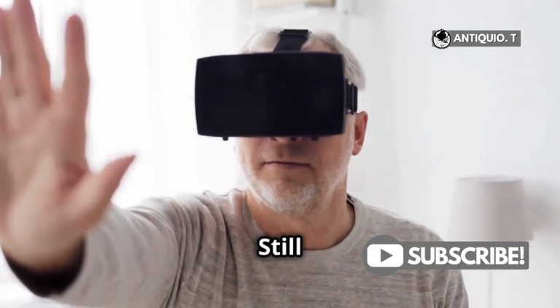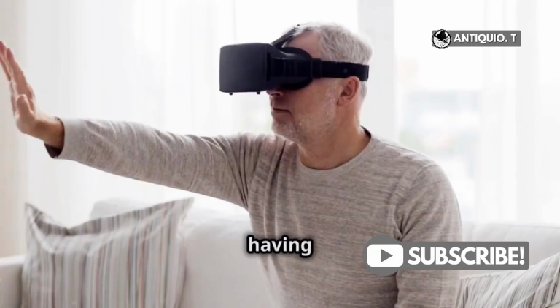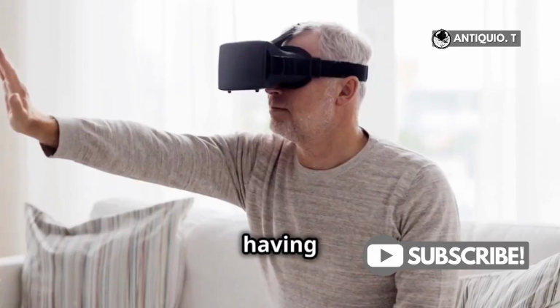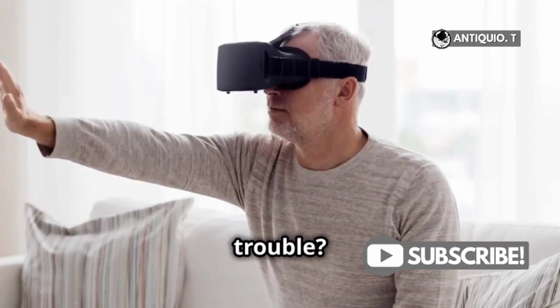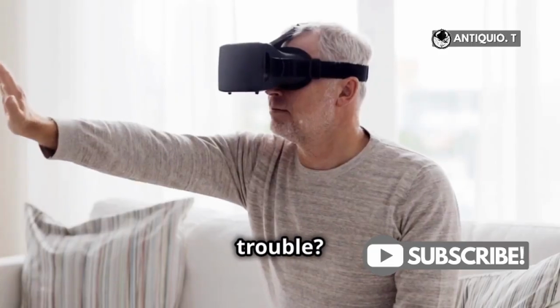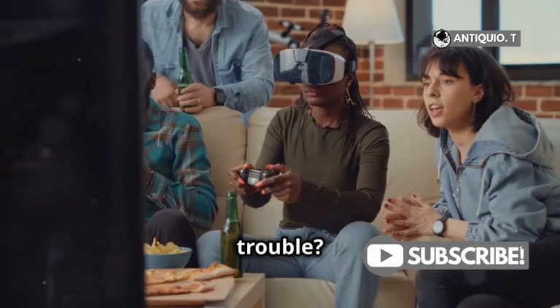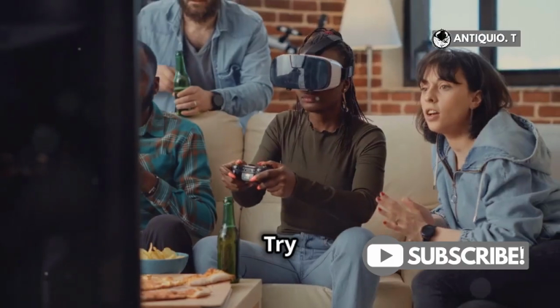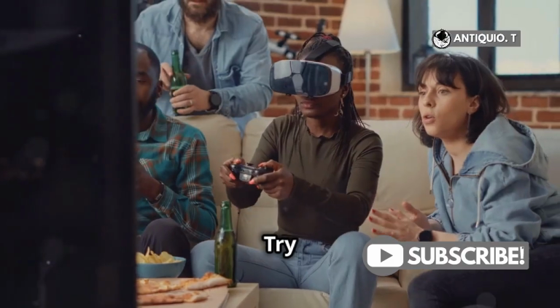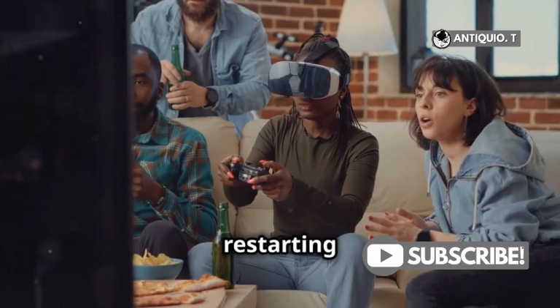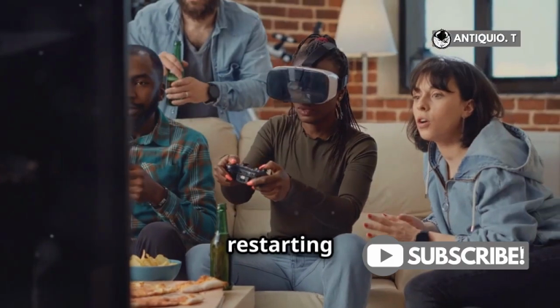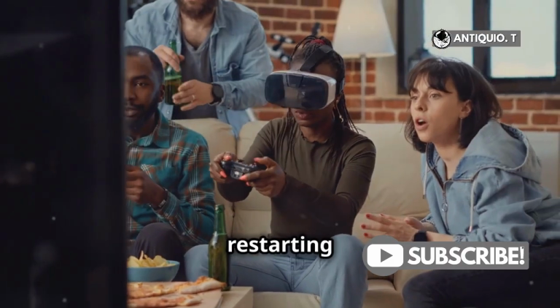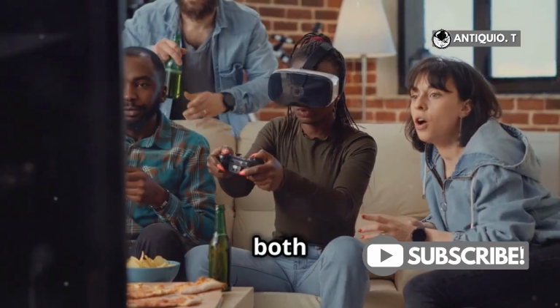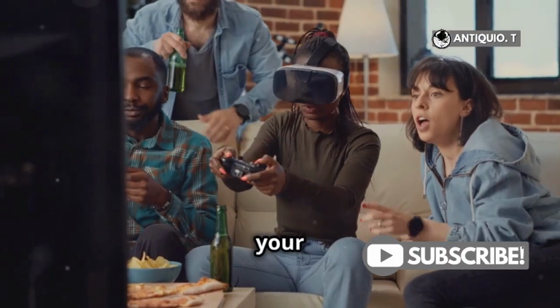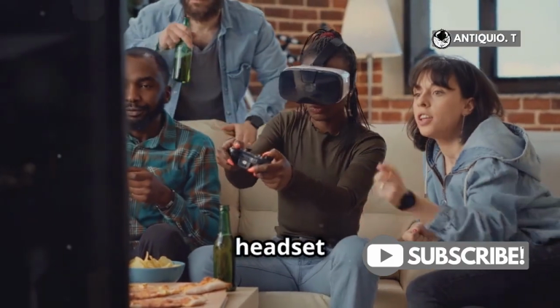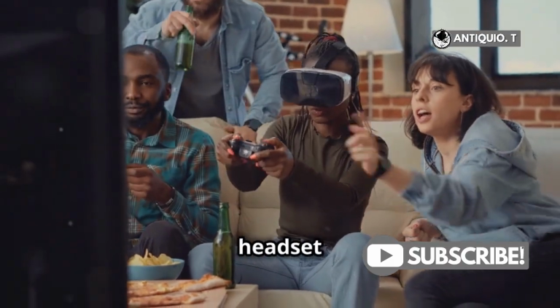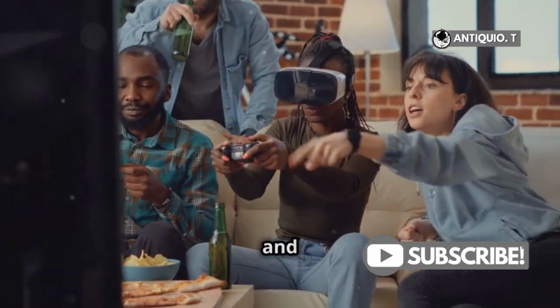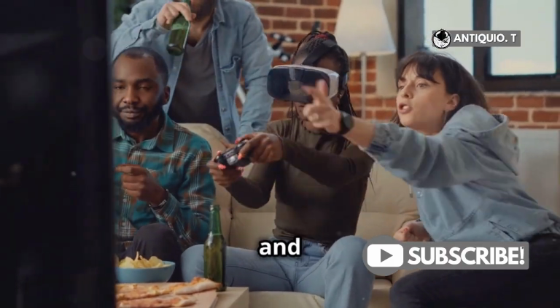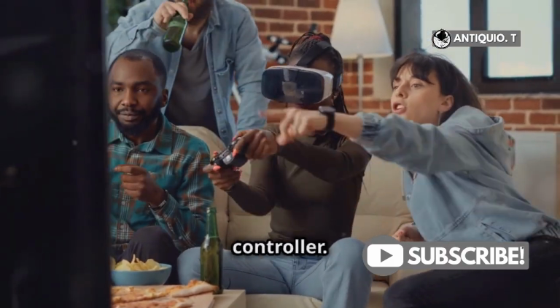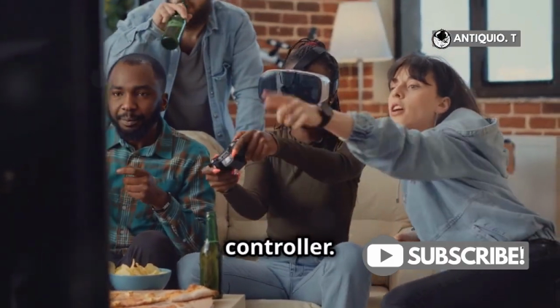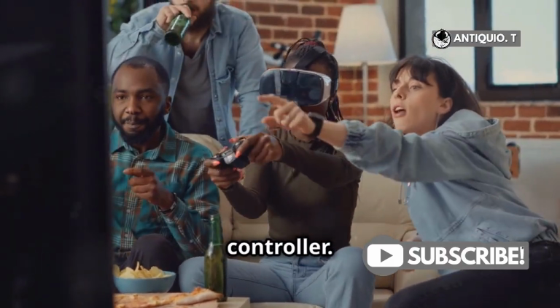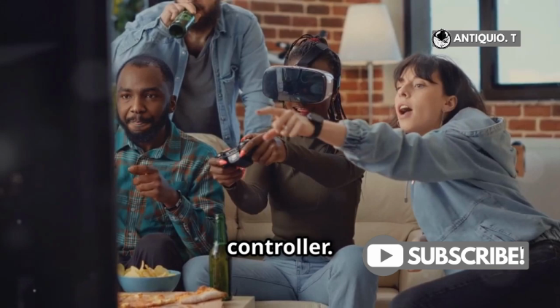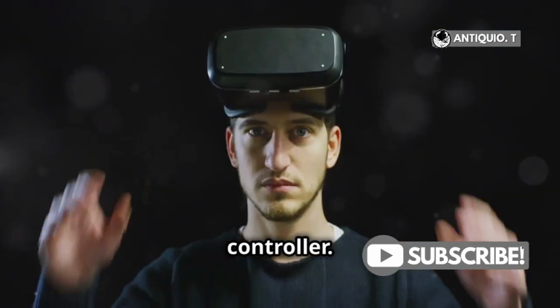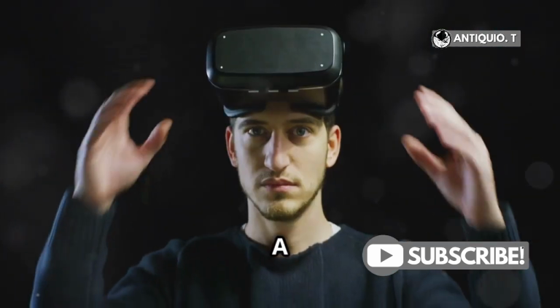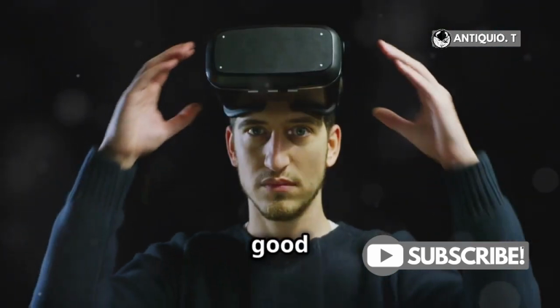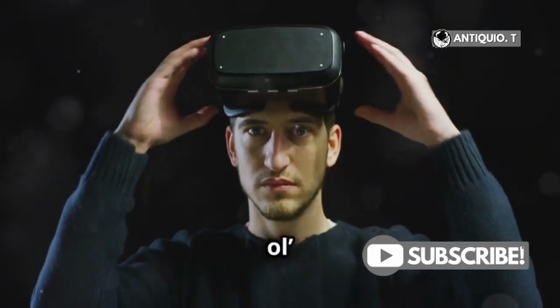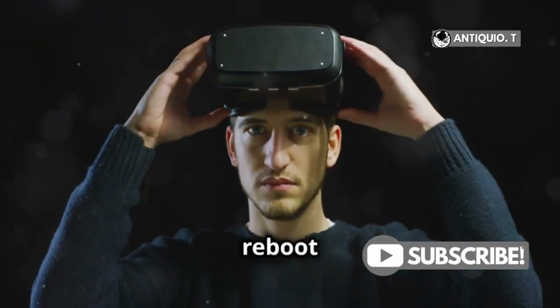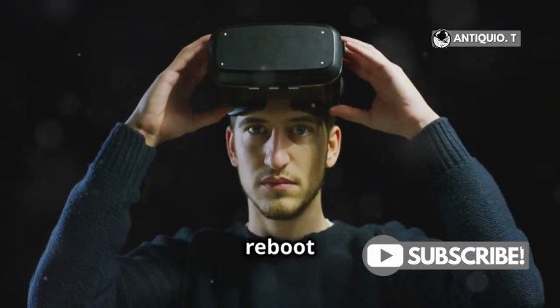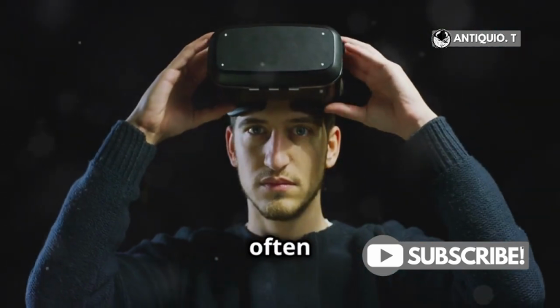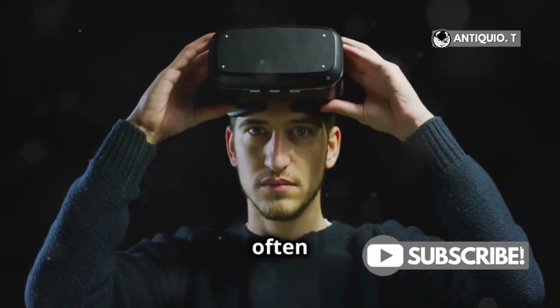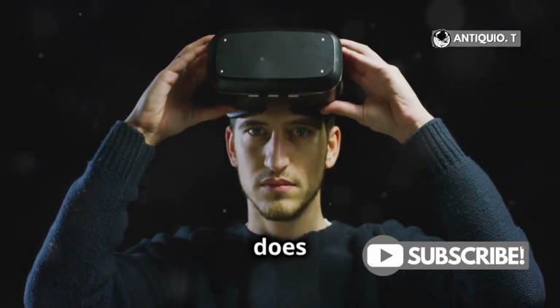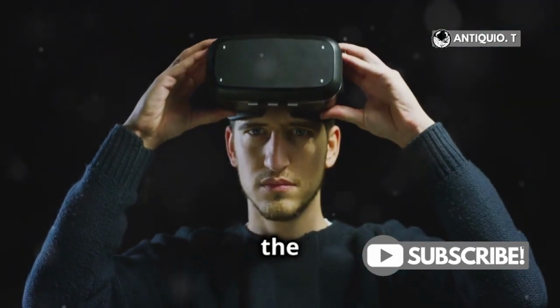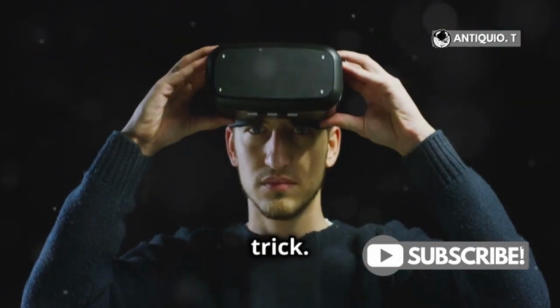Still having trouble? Try restarting both your headset and your controller. A good ol' reboot often does the trick.